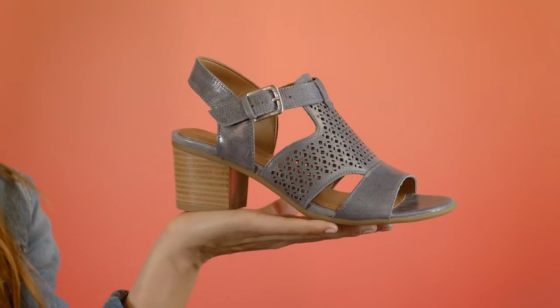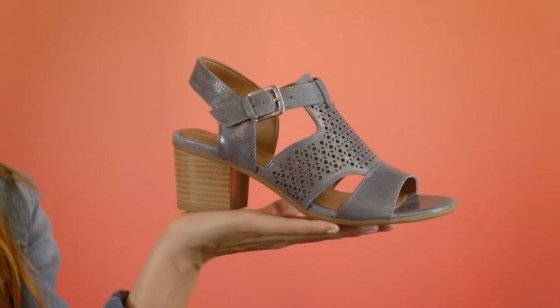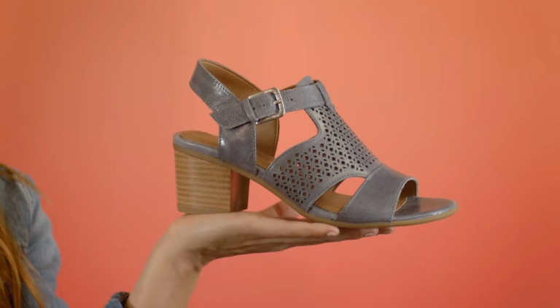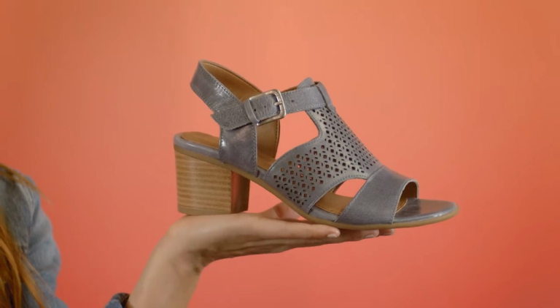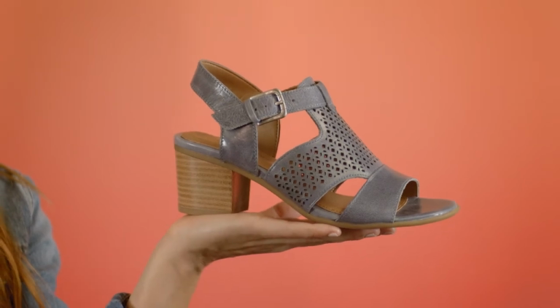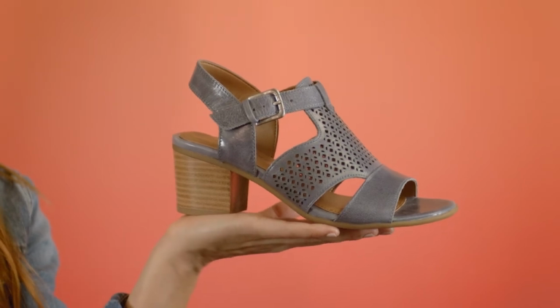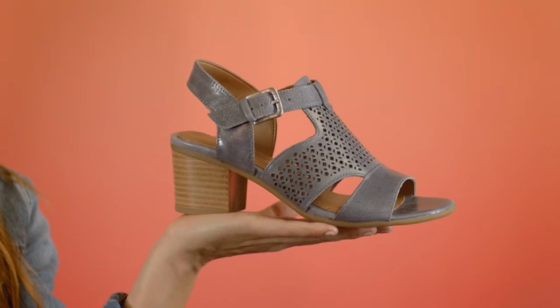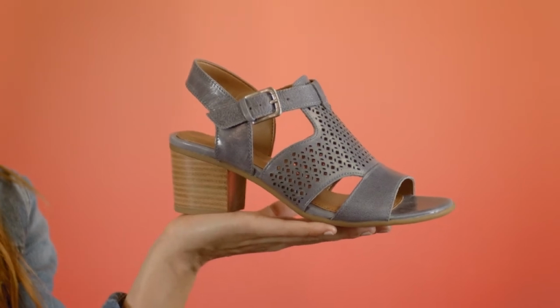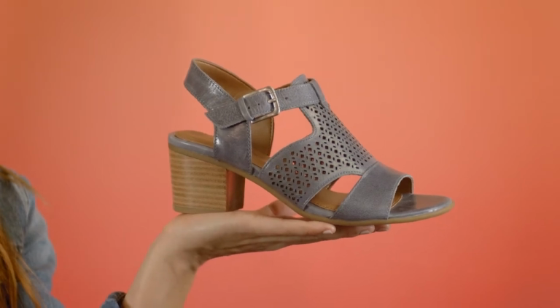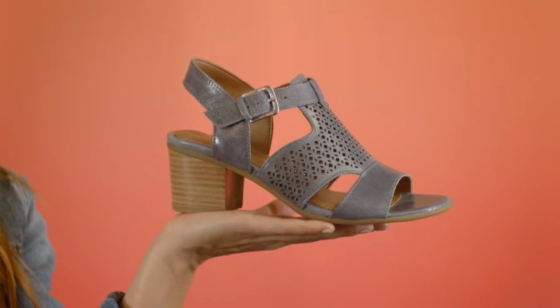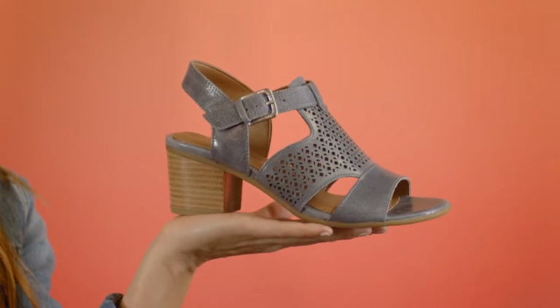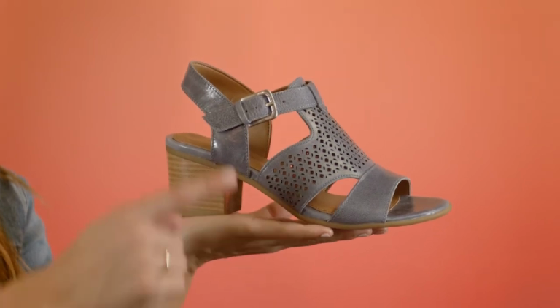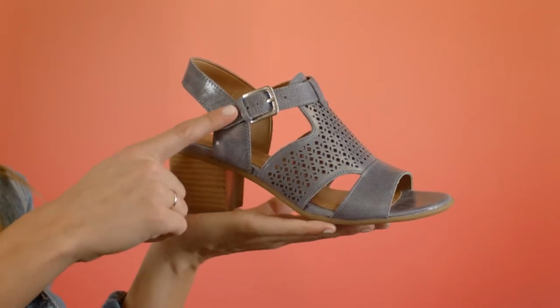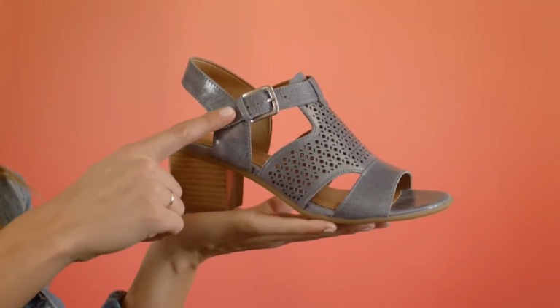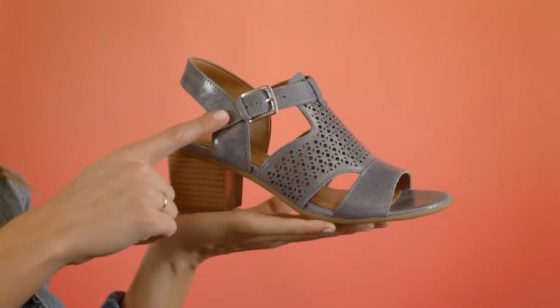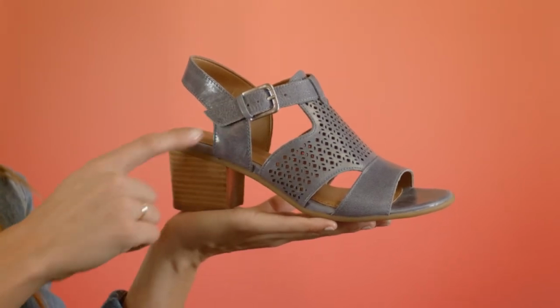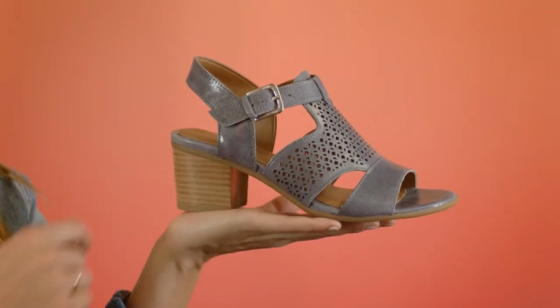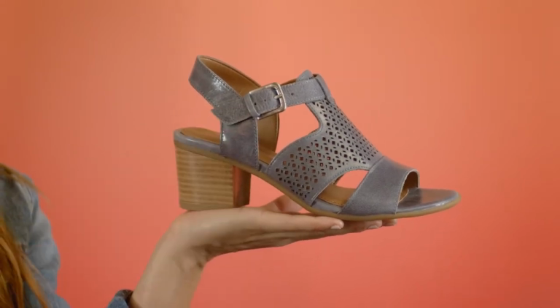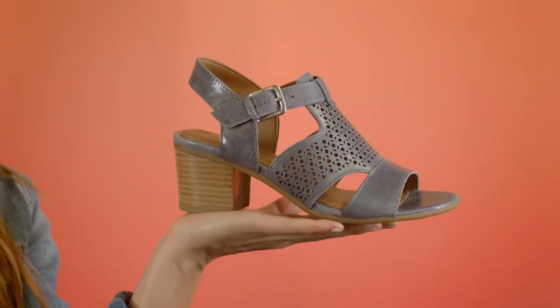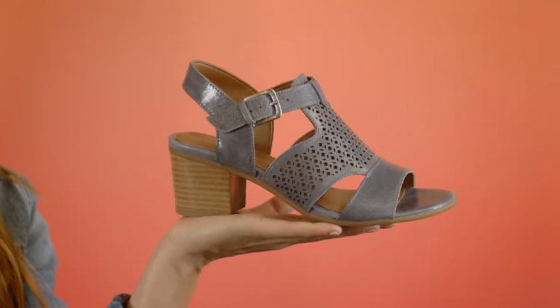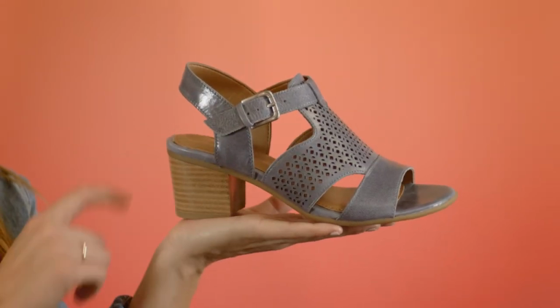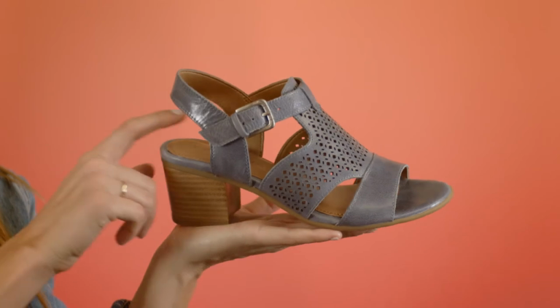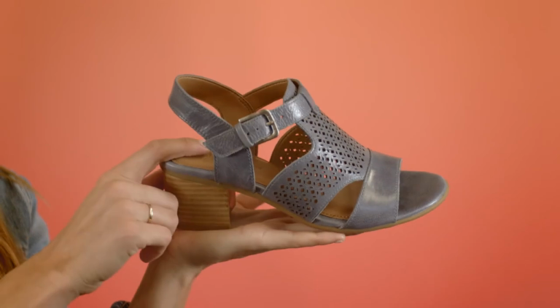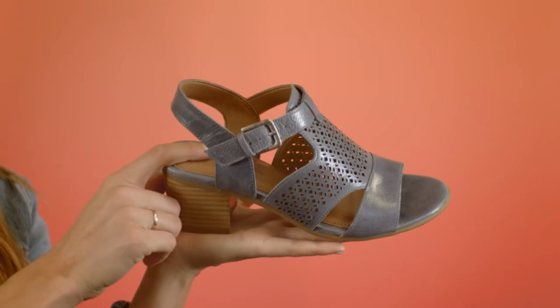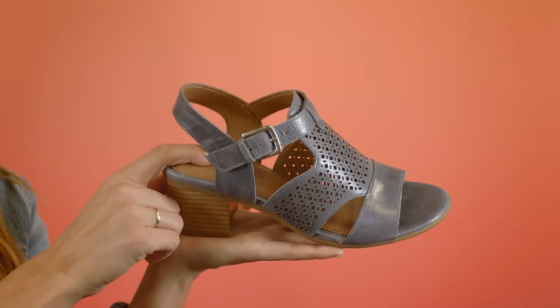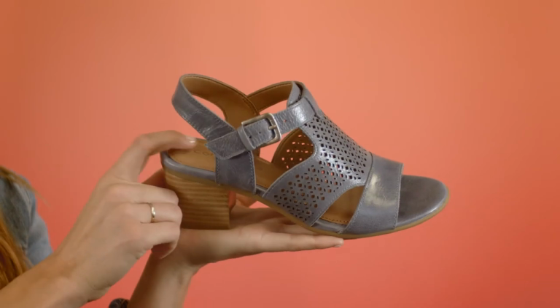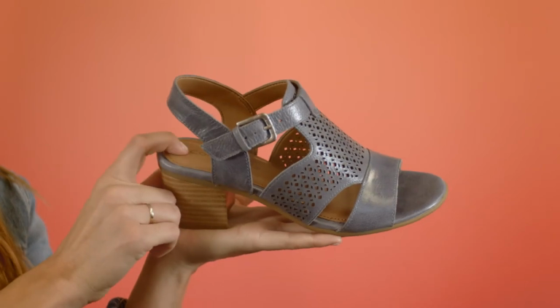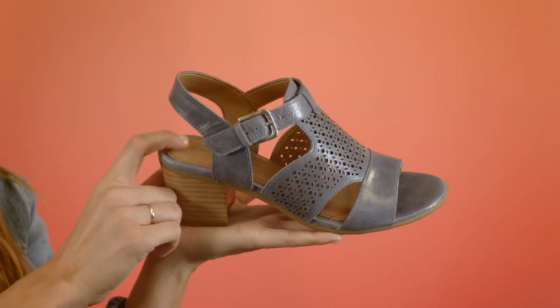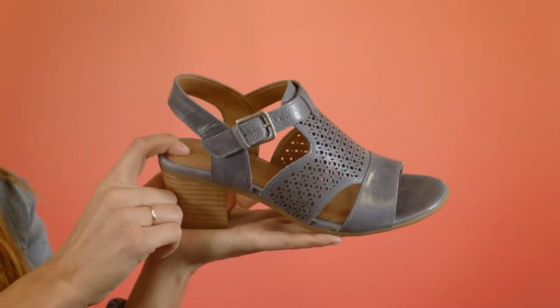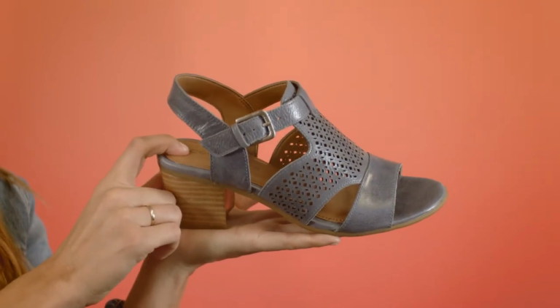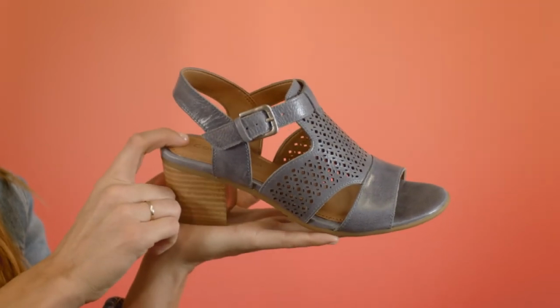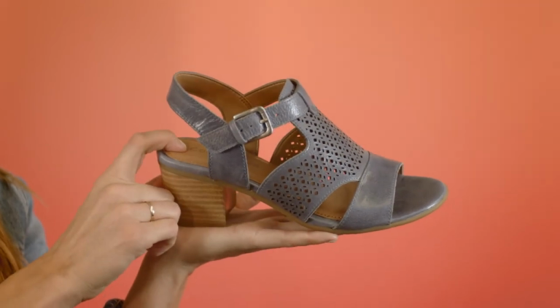You'll always get the perfect fit with the adjustable strap, and your feet will thank you for the pillow top memory foam footbed.